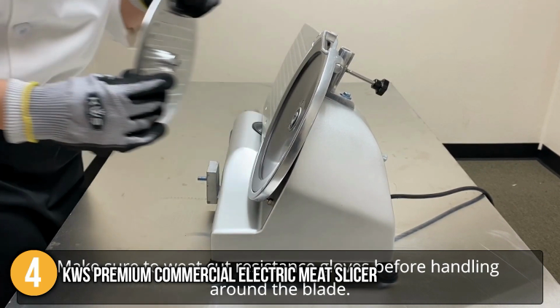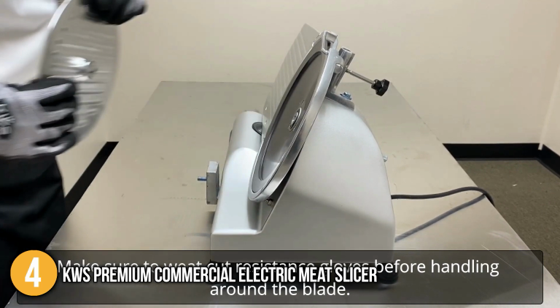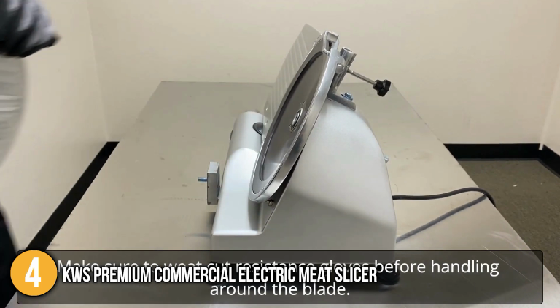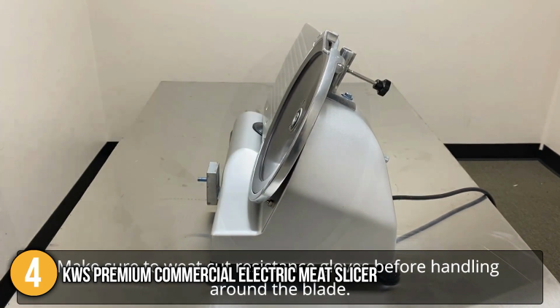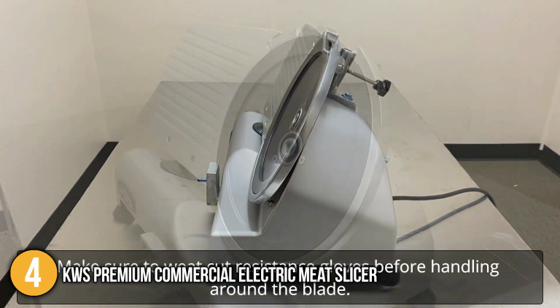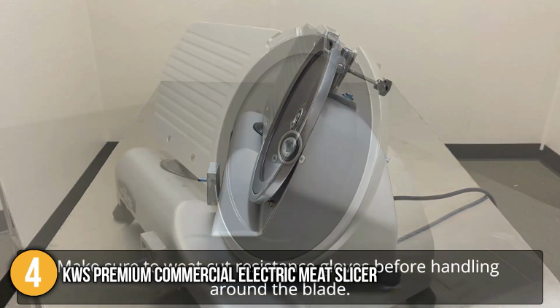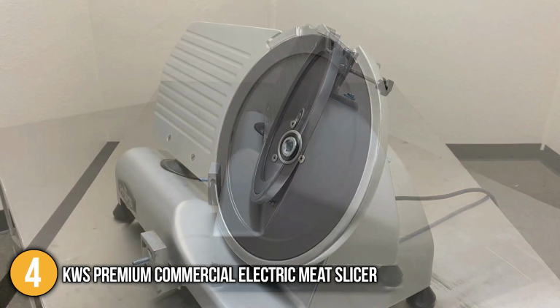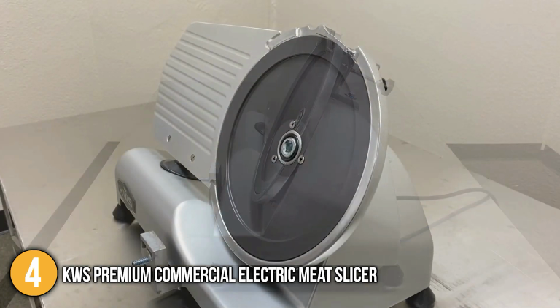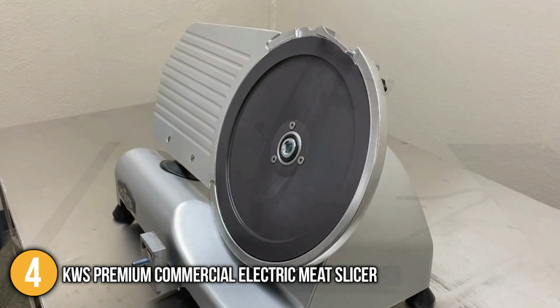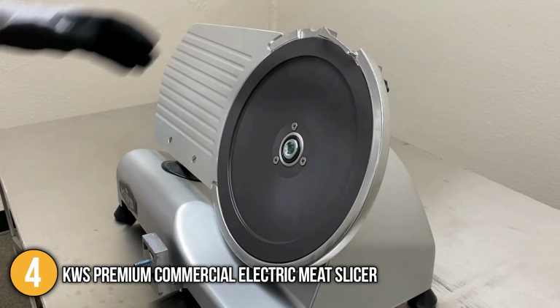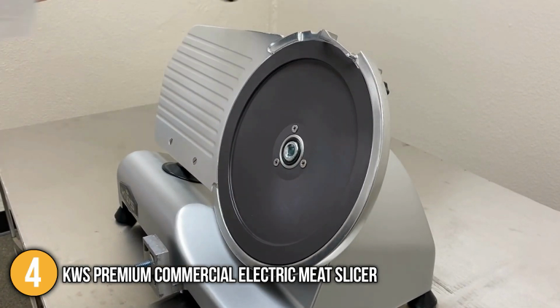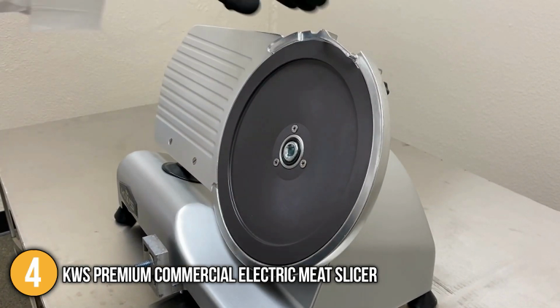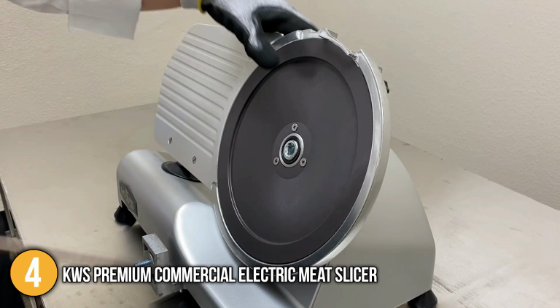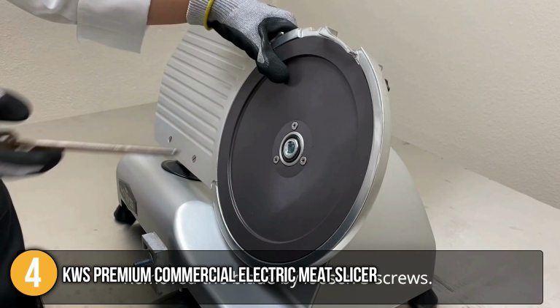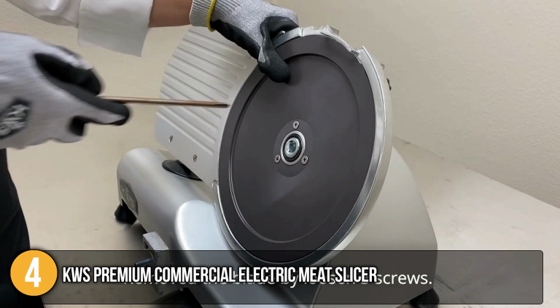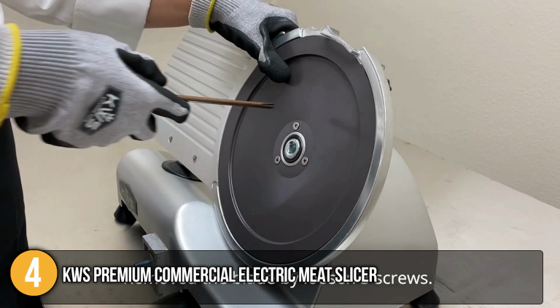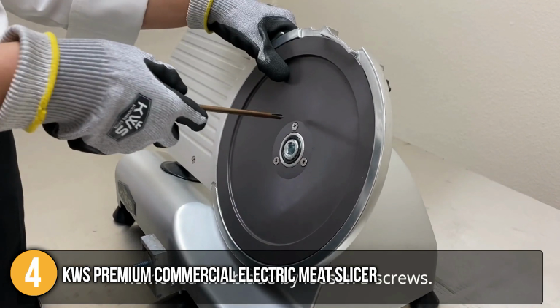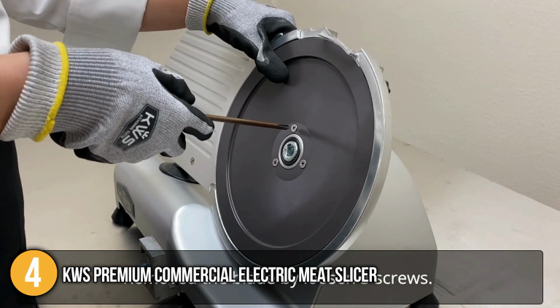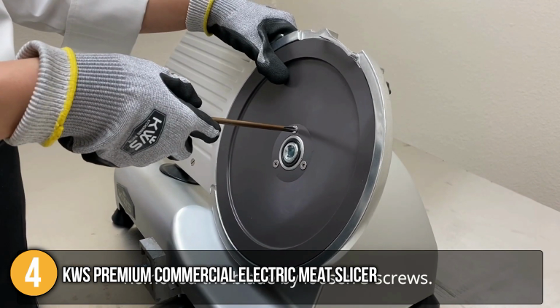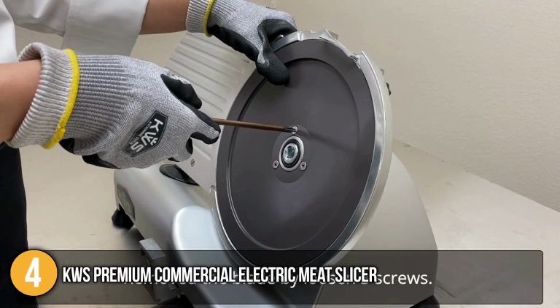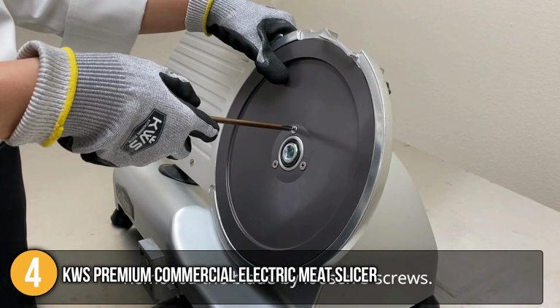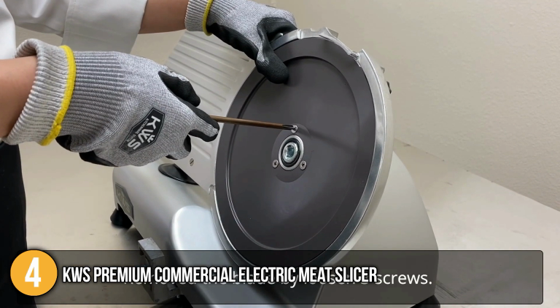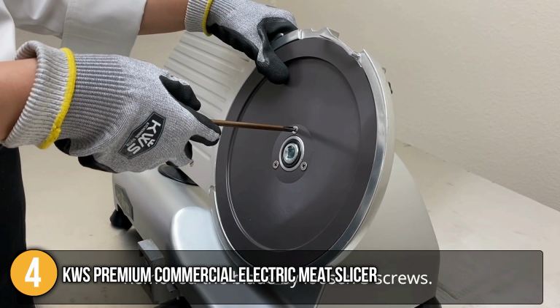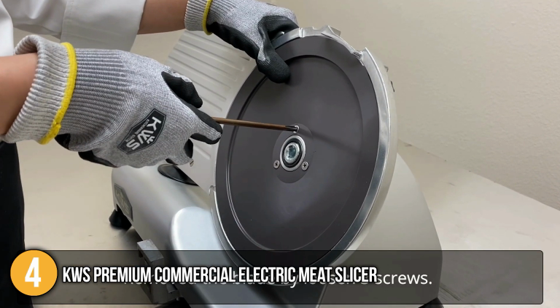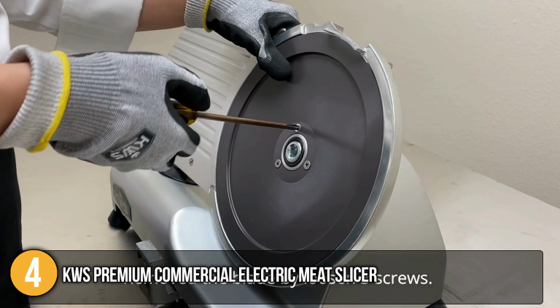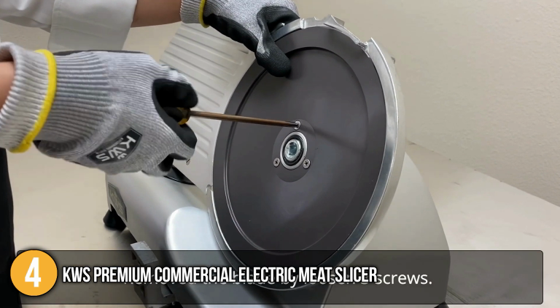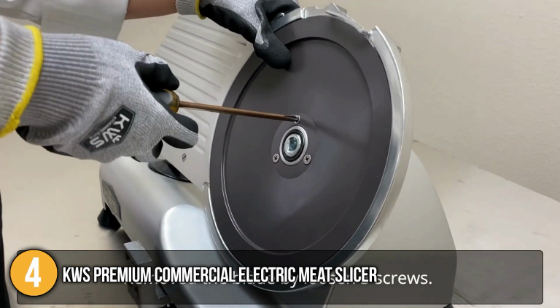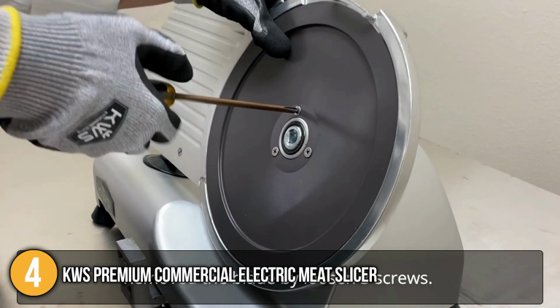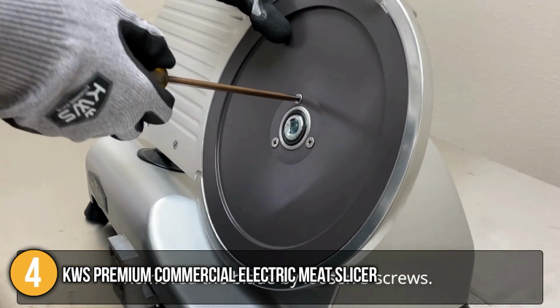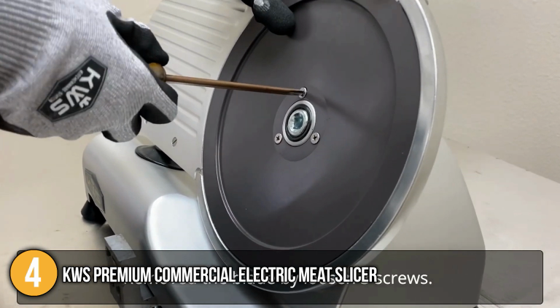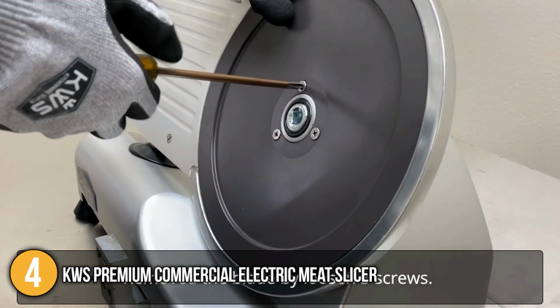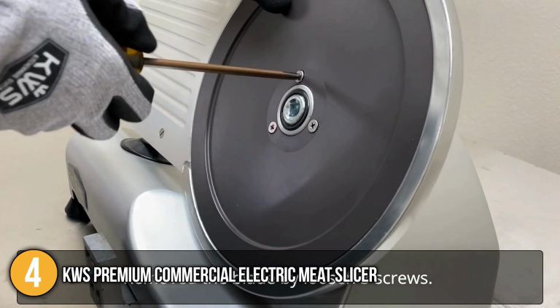This is indeed a high-end meat cutting option, which is why we have decided to place it at the fourth spot on today's list.